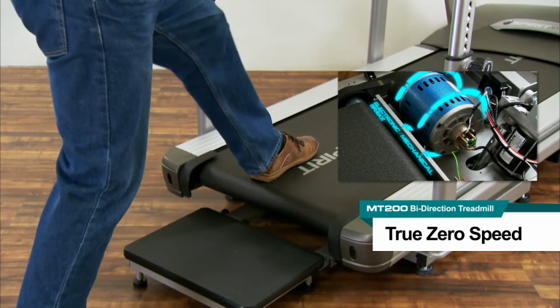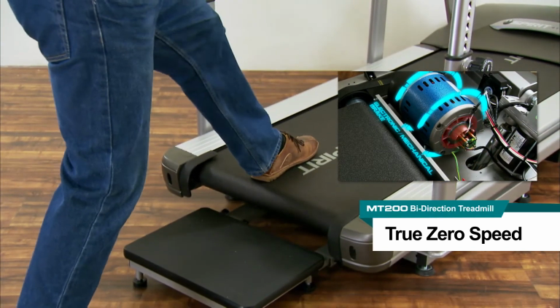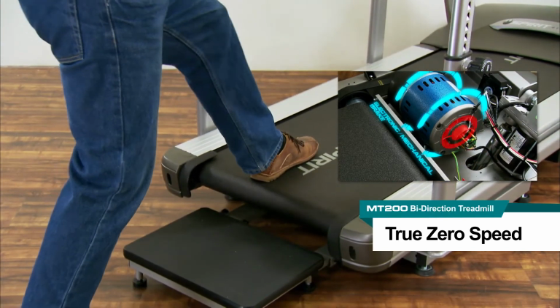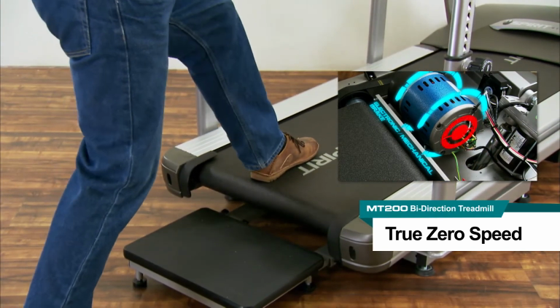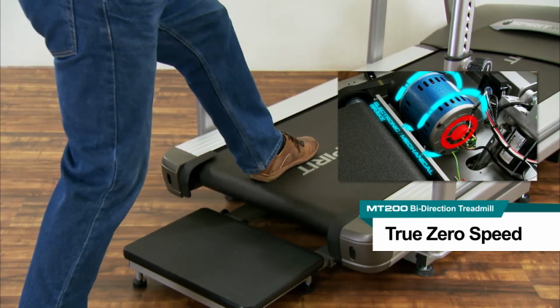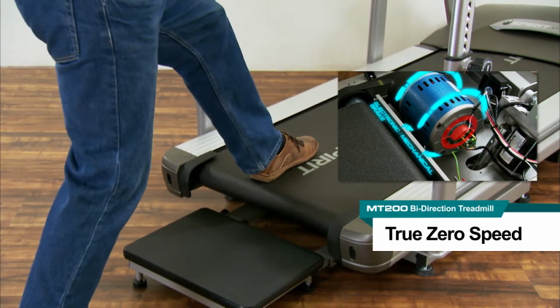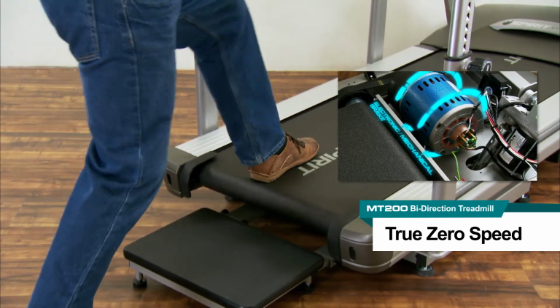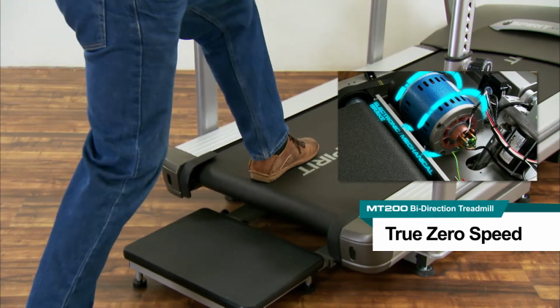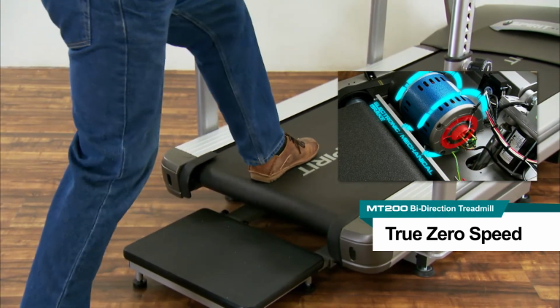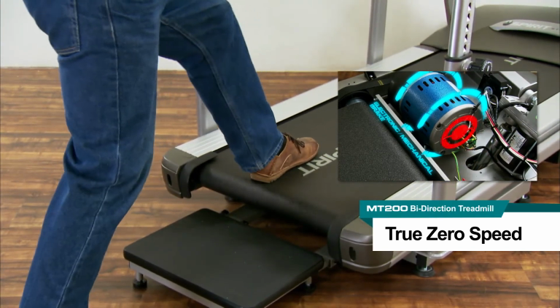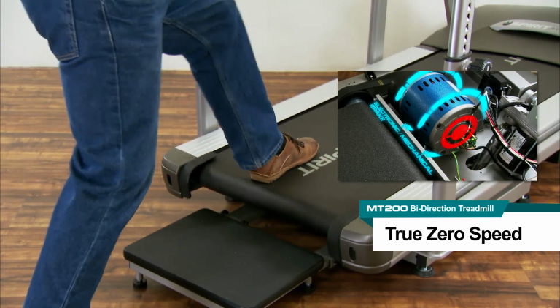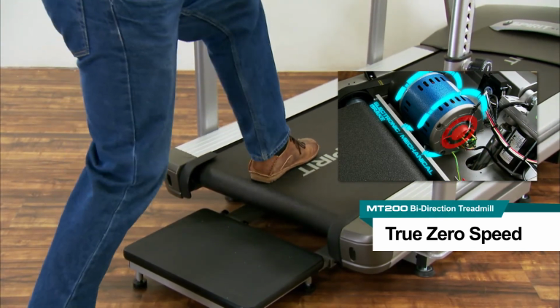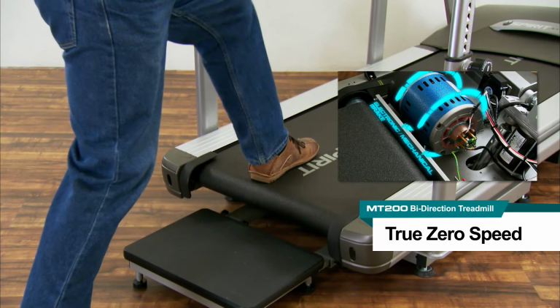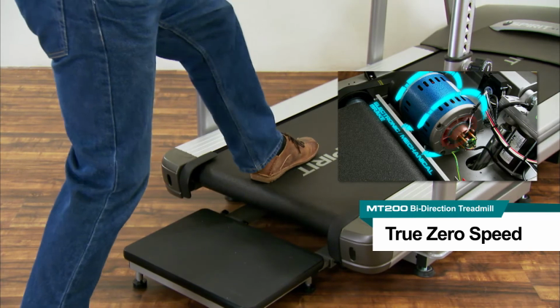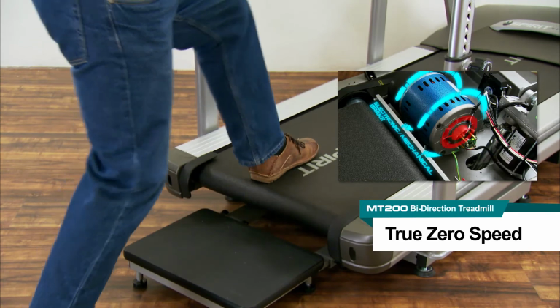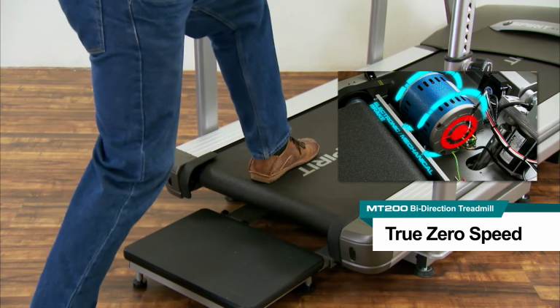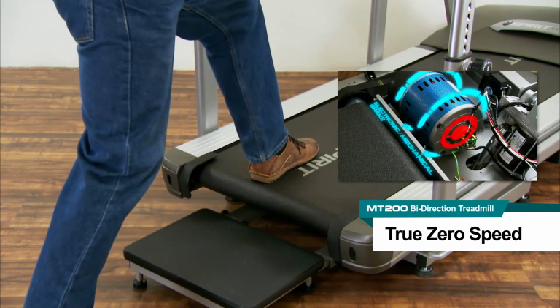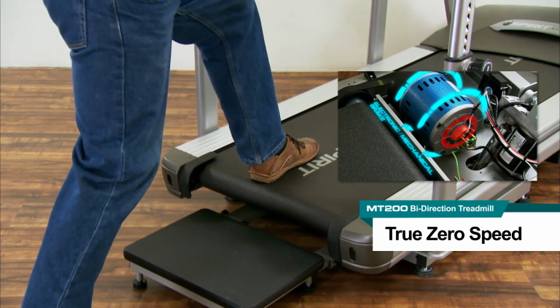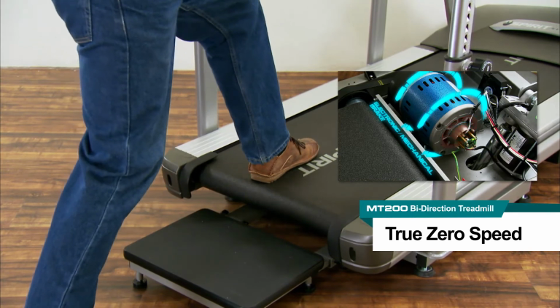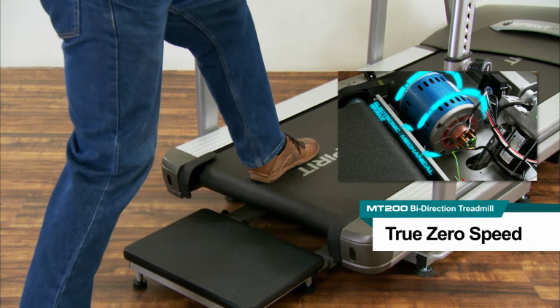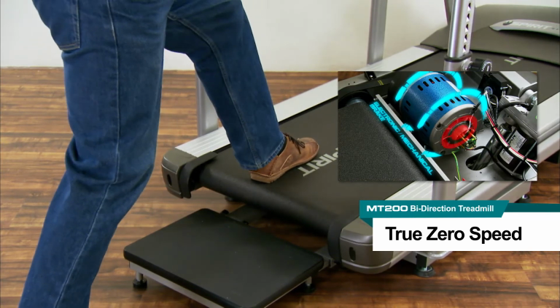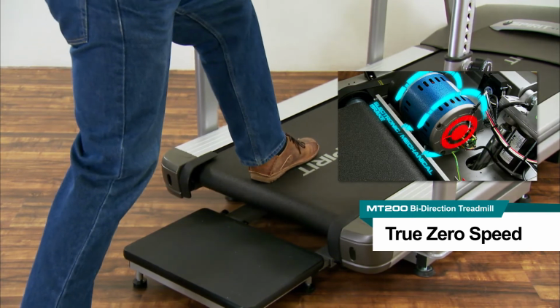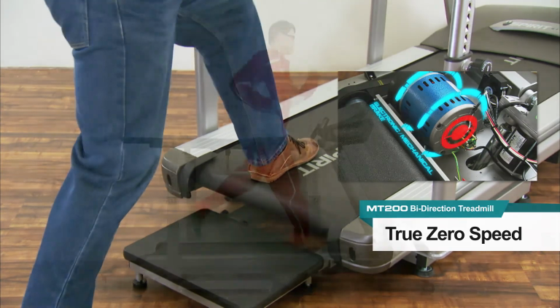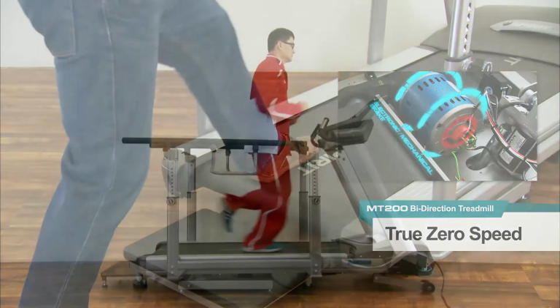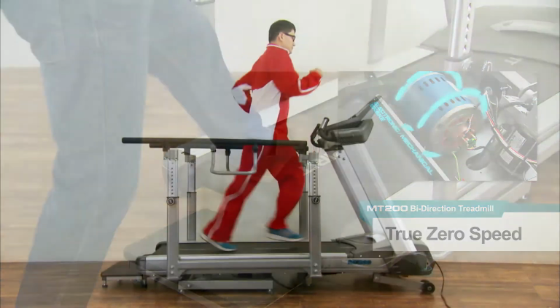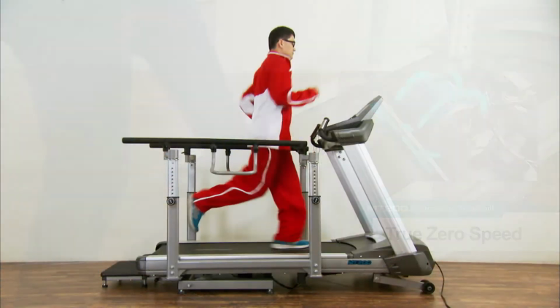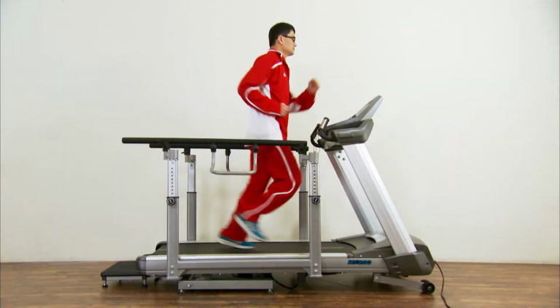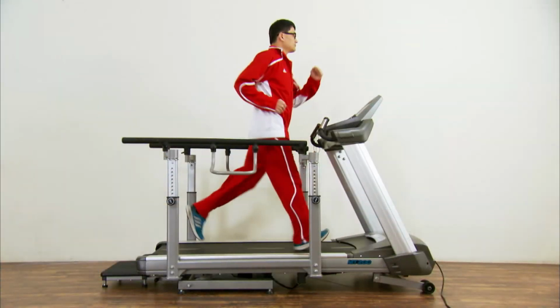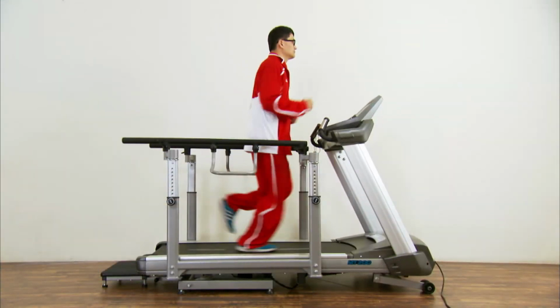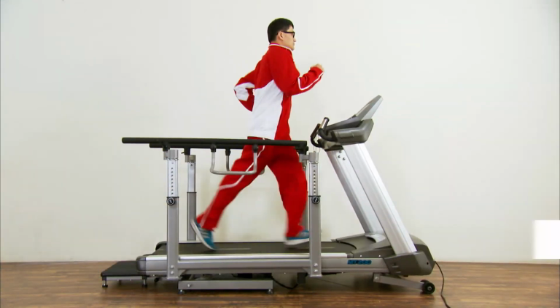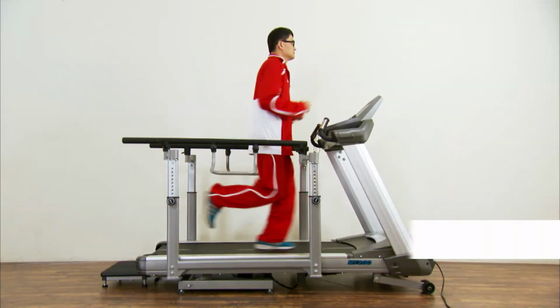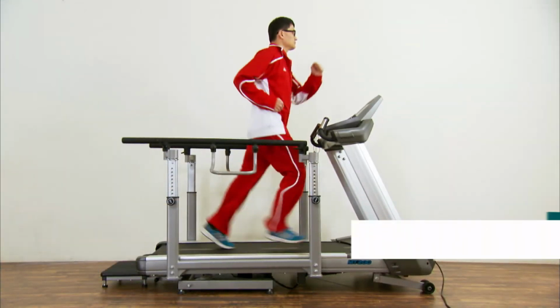The true zero speed is electronically controlled by a mechanical brake.